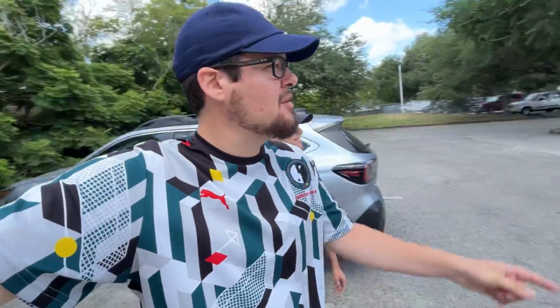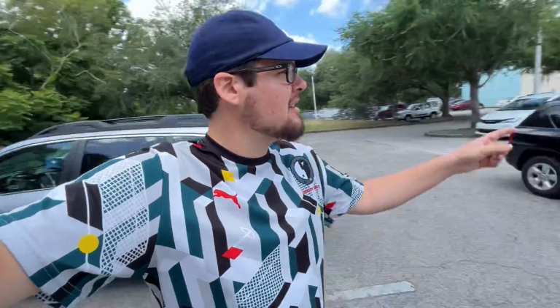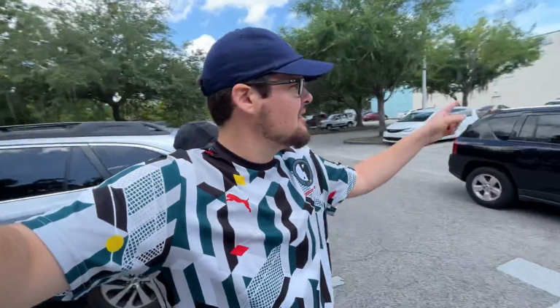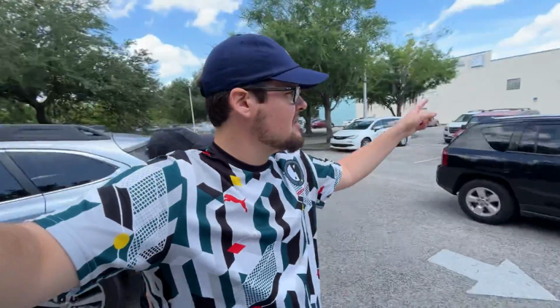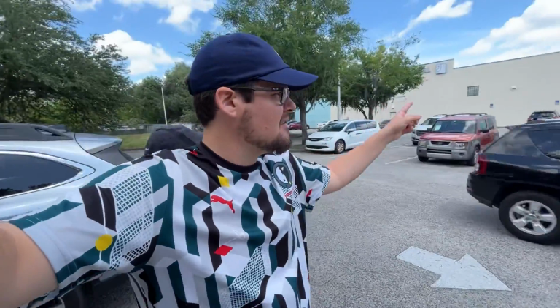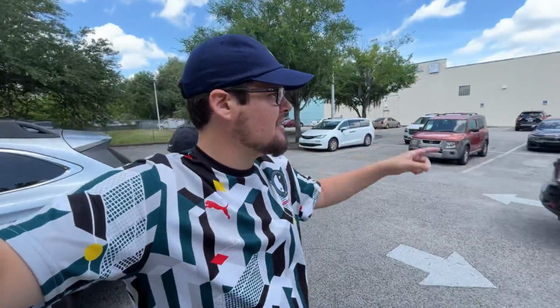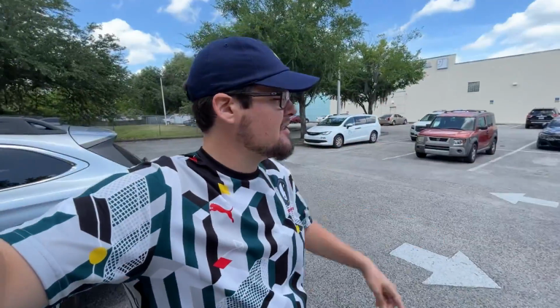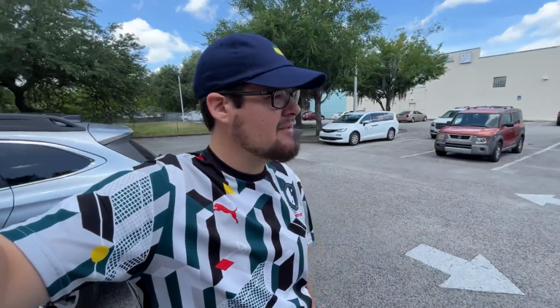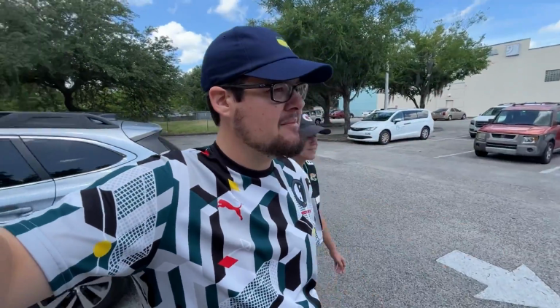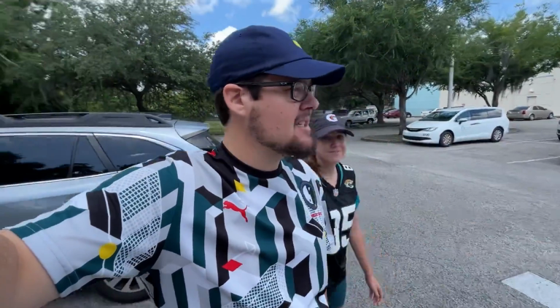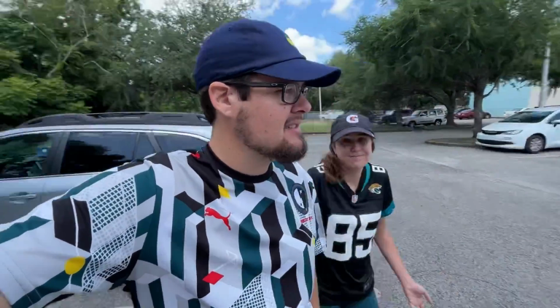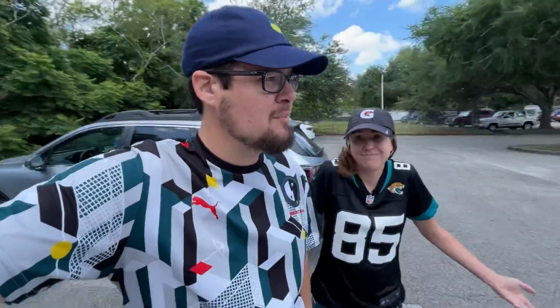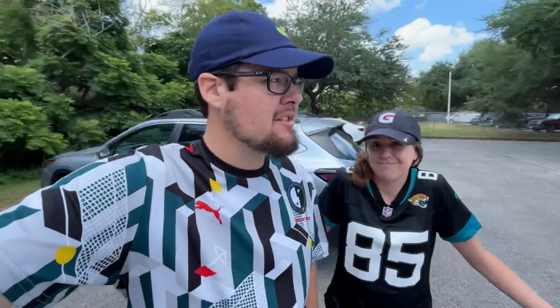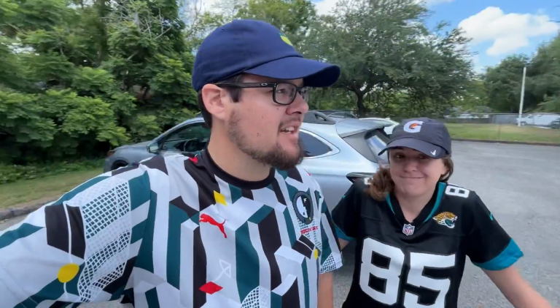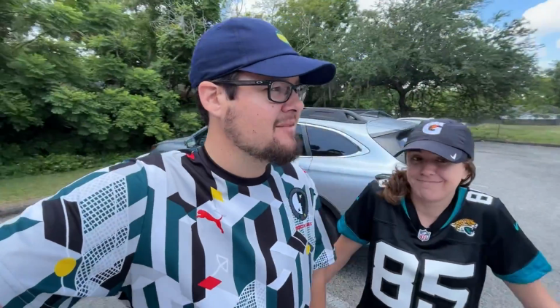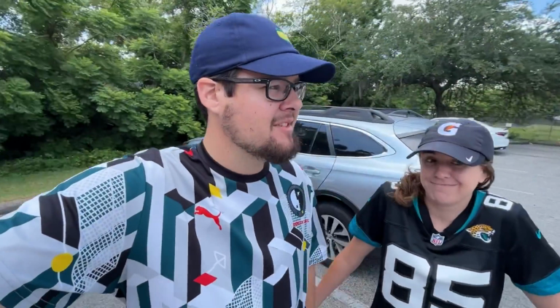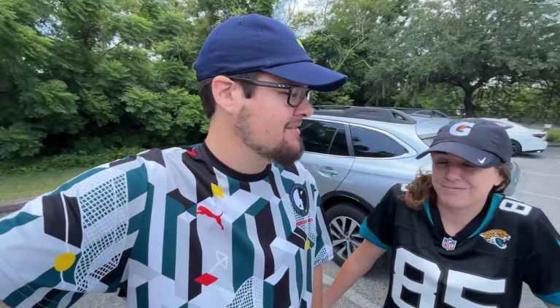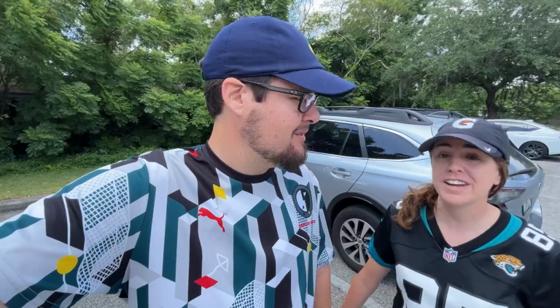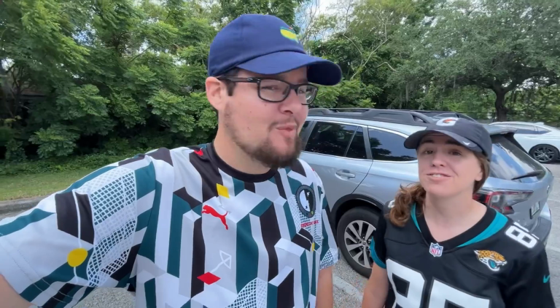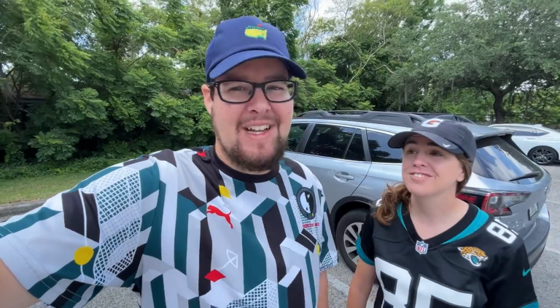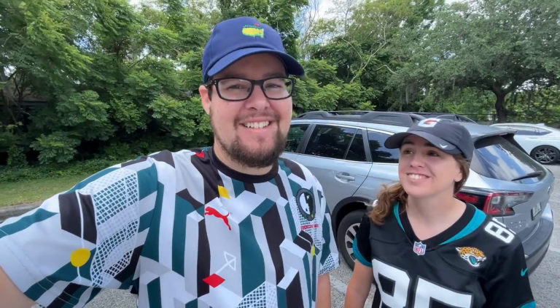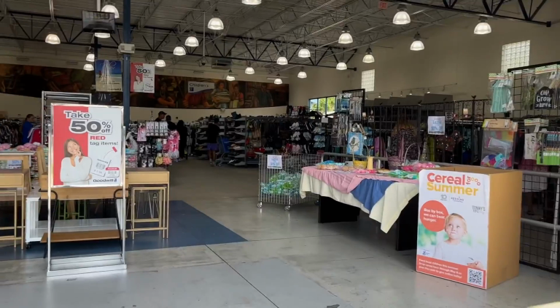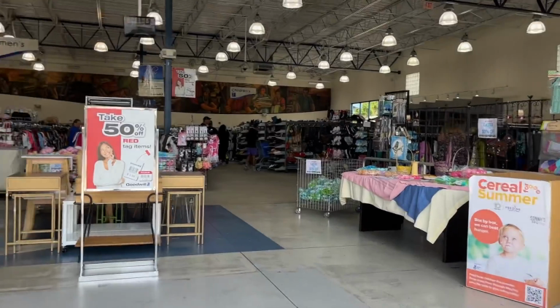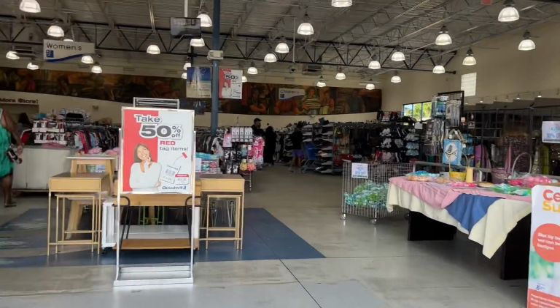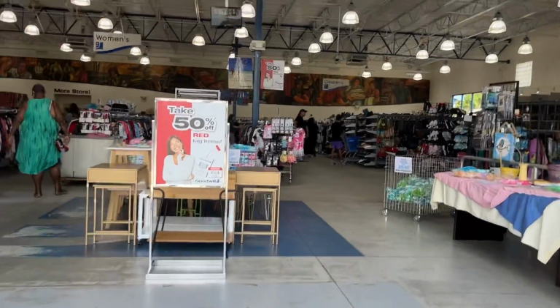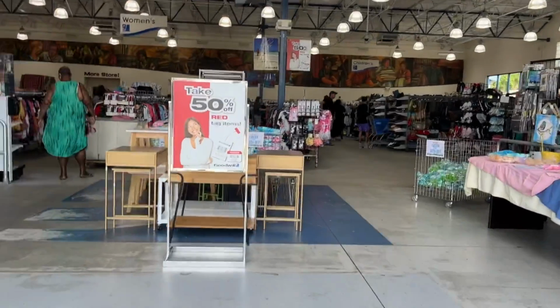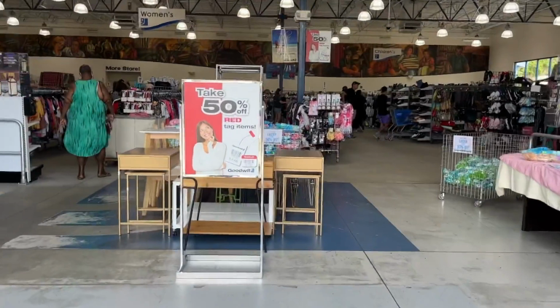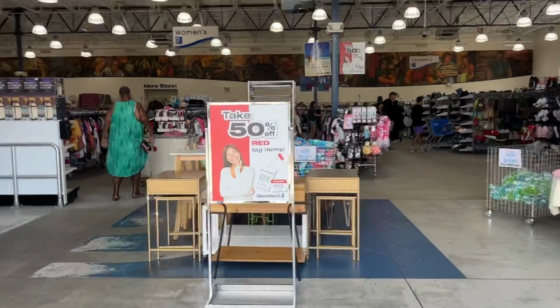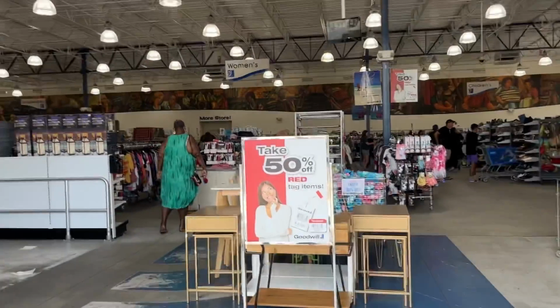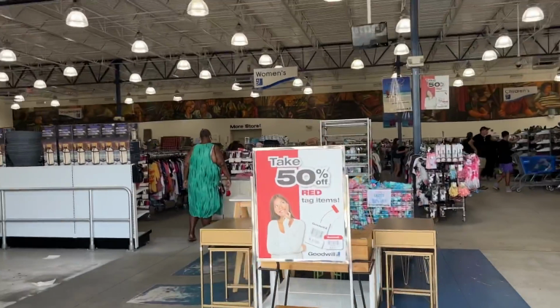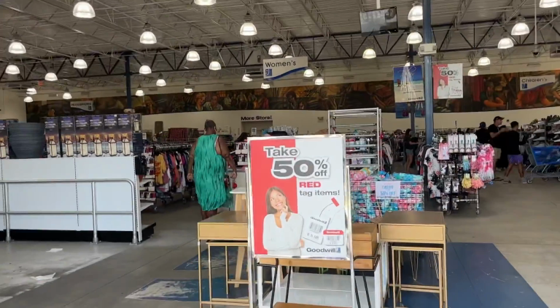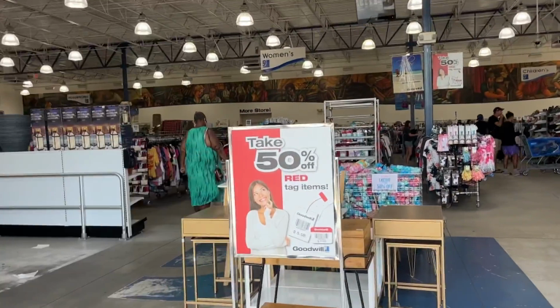We're starting things off at a Goodwill — it's newer so I don't know if that makes it better or not, but we'll find out. Whoa, this place is huge, it's got the more store in the back.